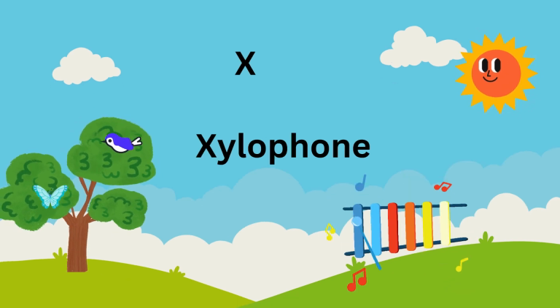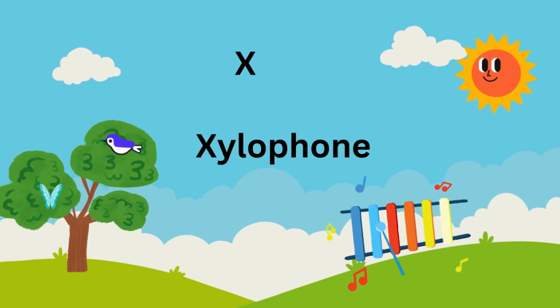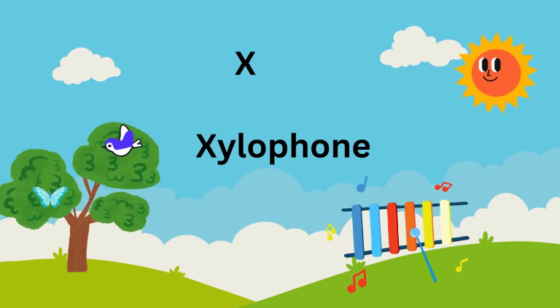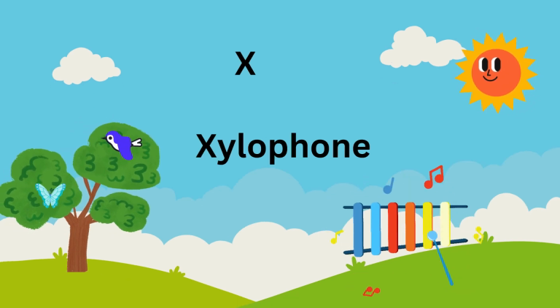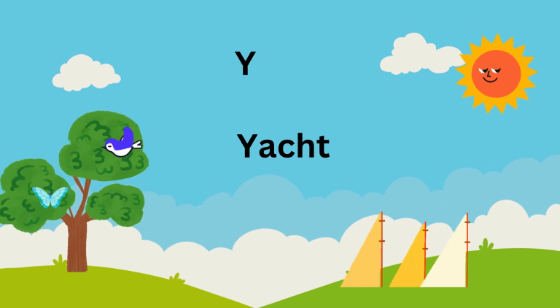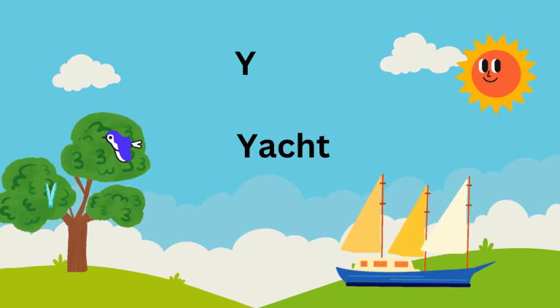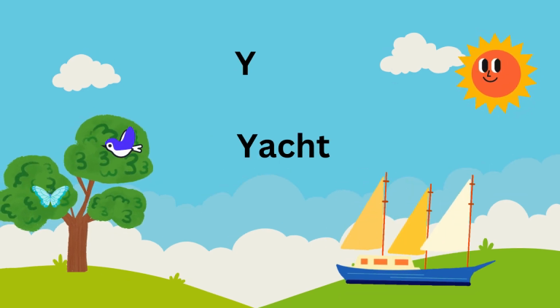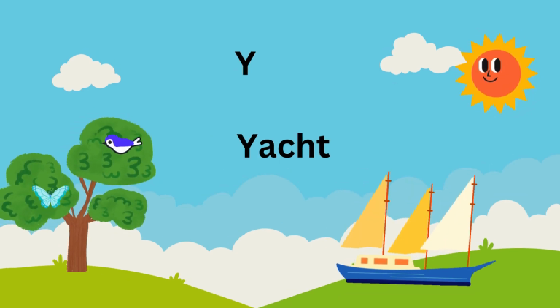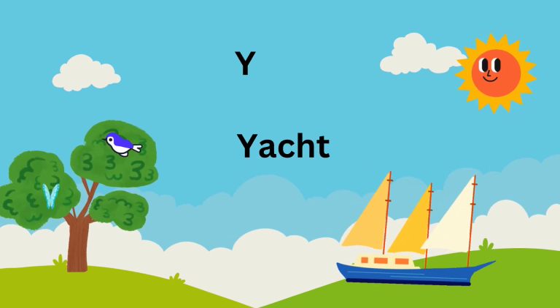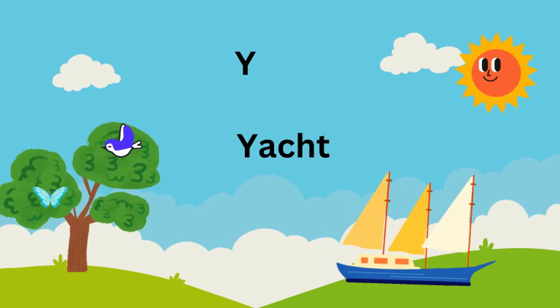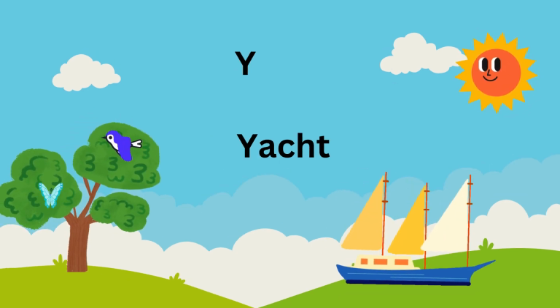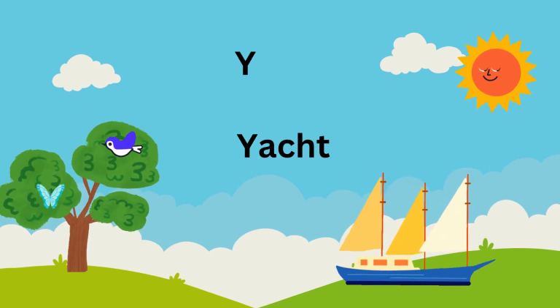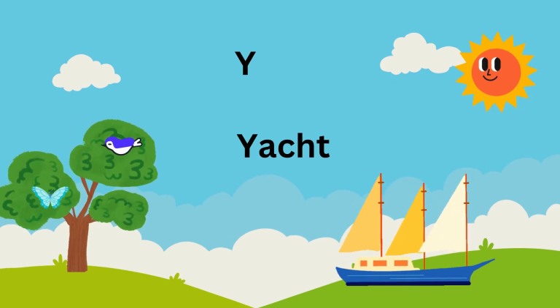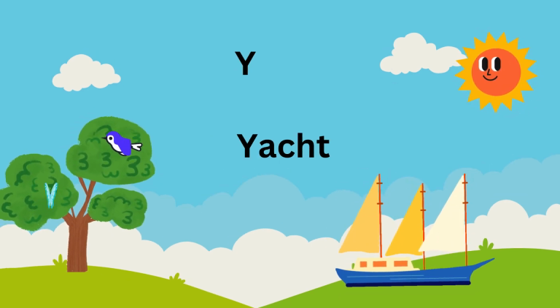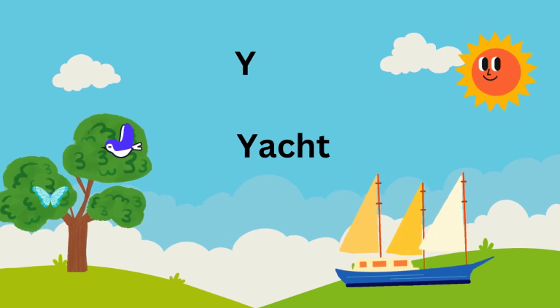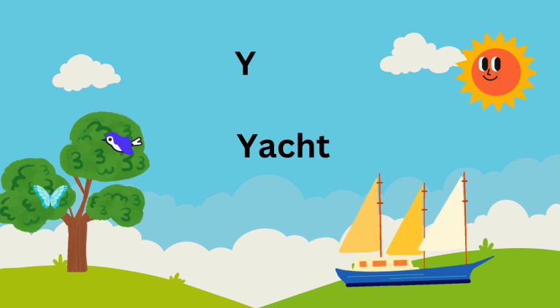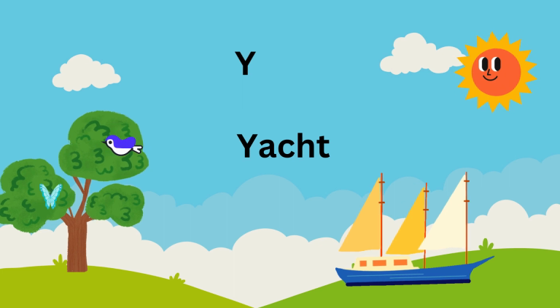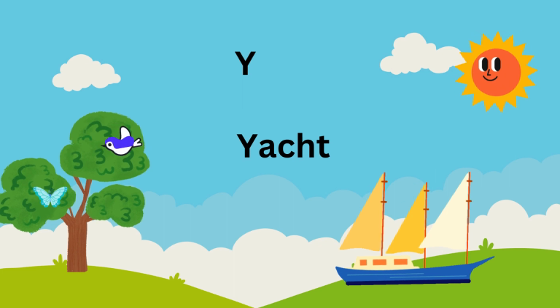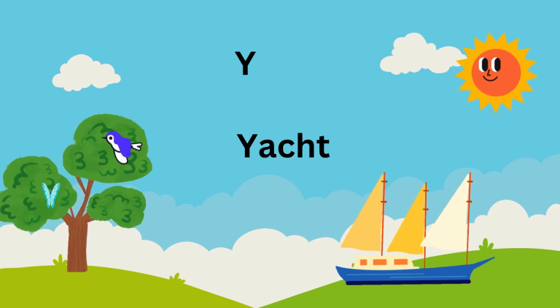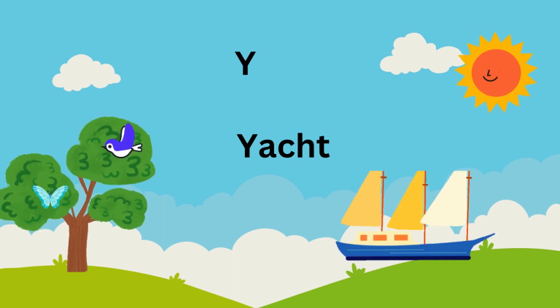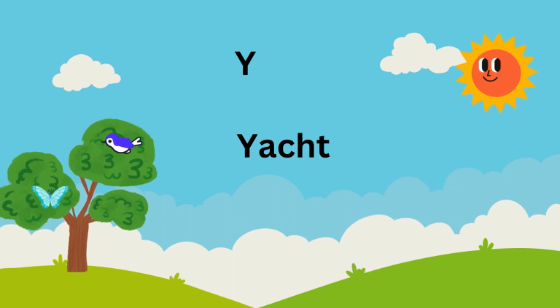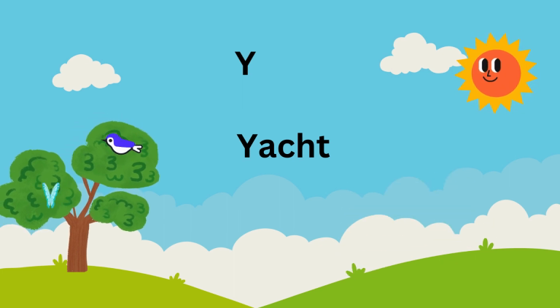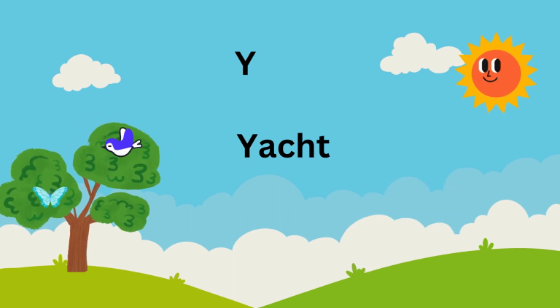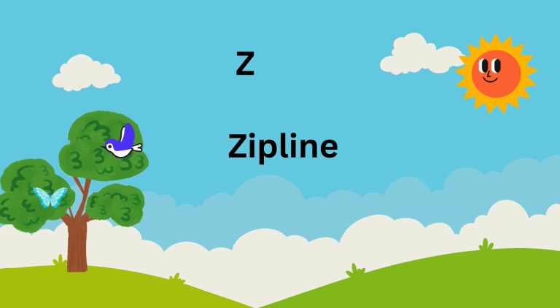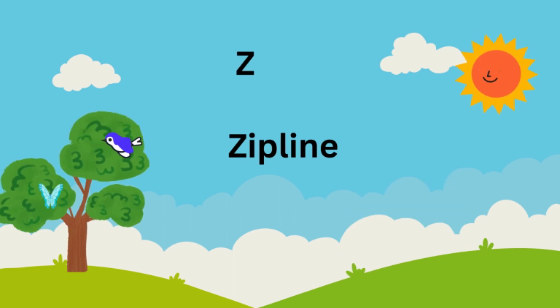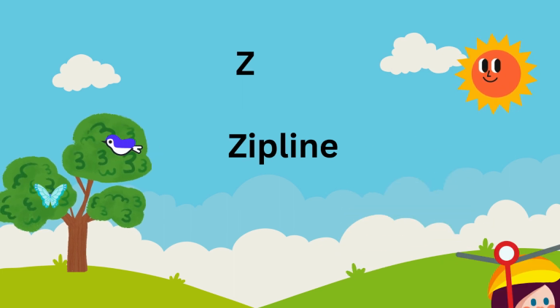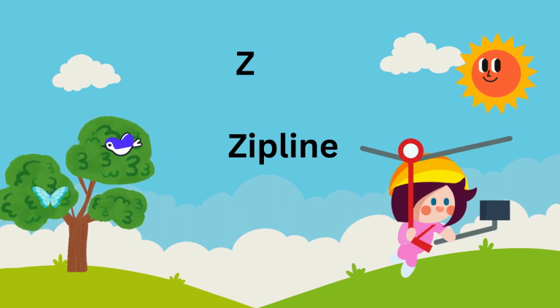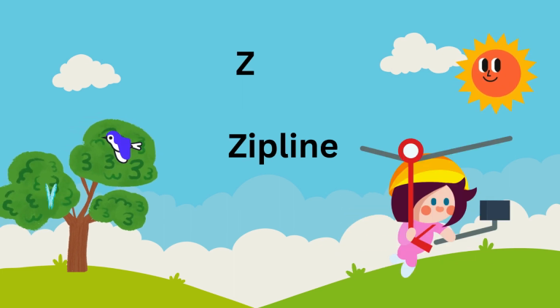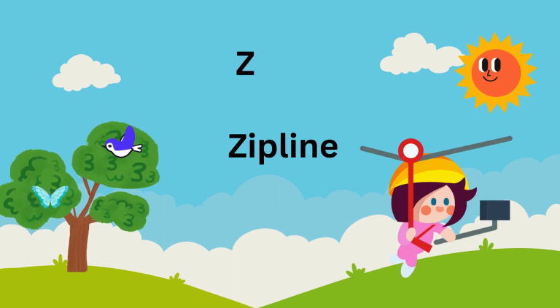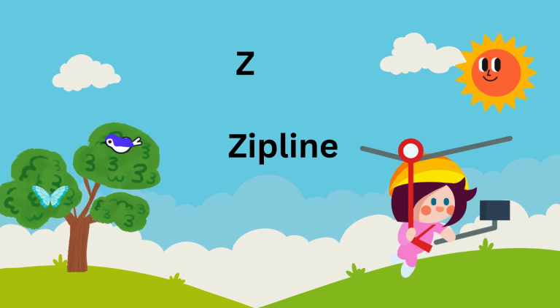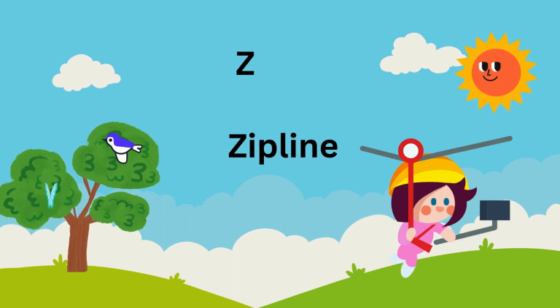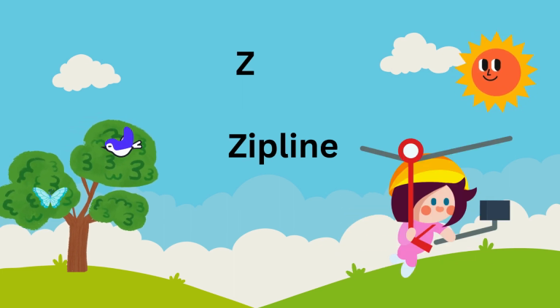X is for xylophone. Y is for yacht sailing on the sea. Z is for zipline, the thrilling ride to be.